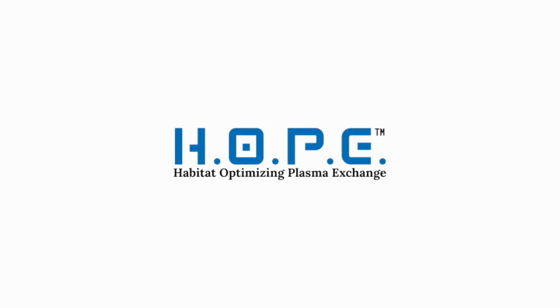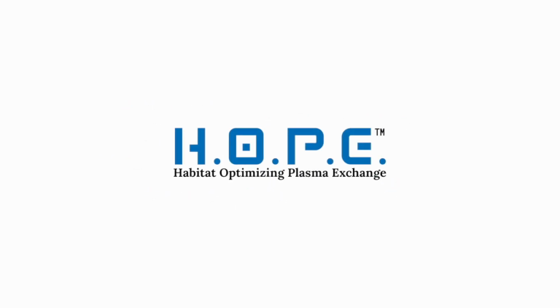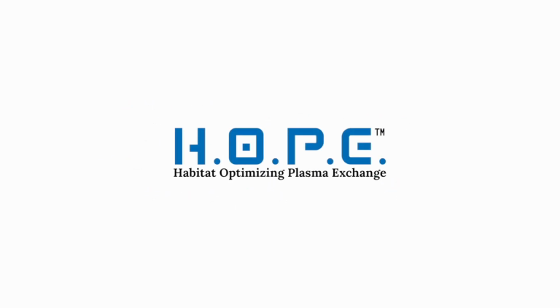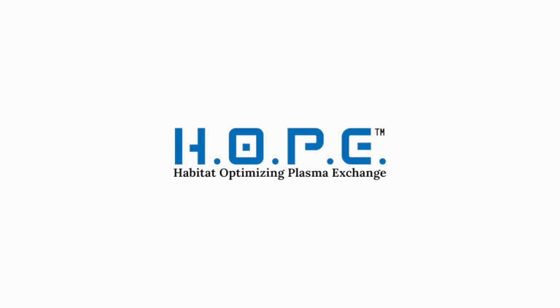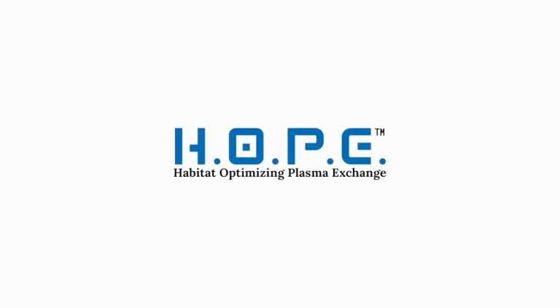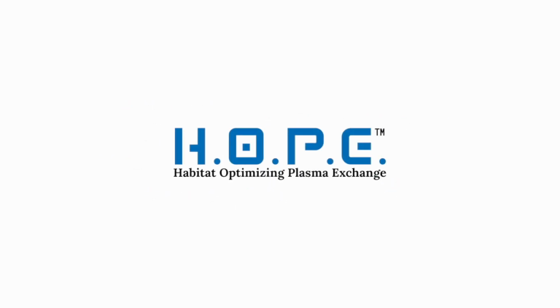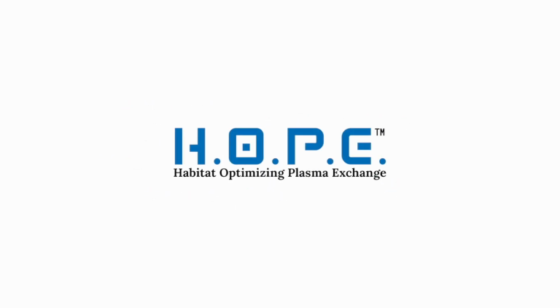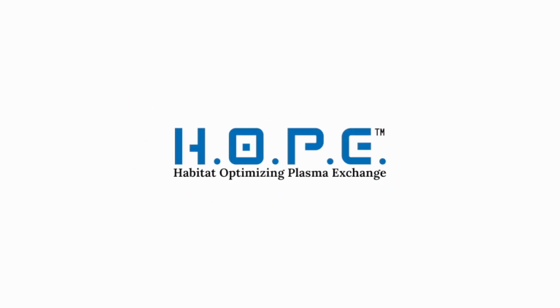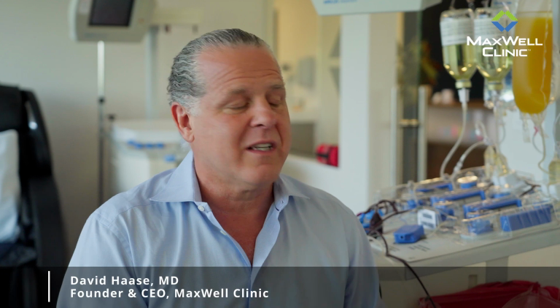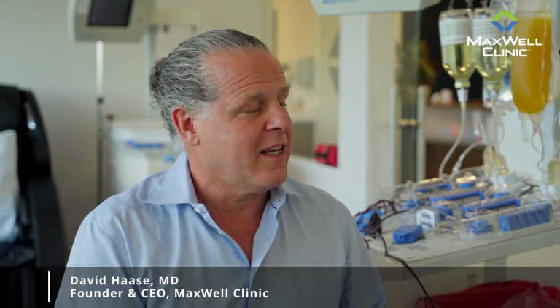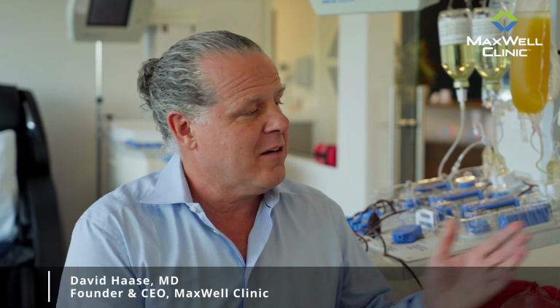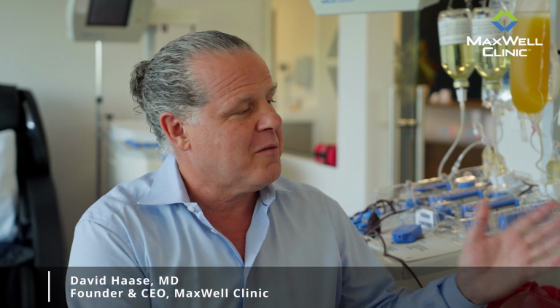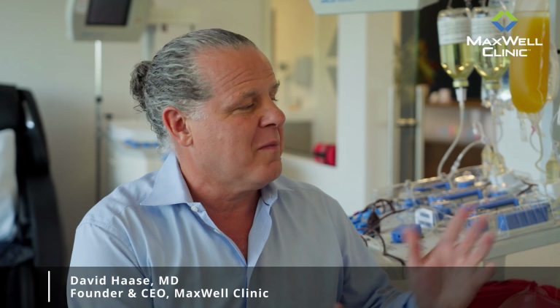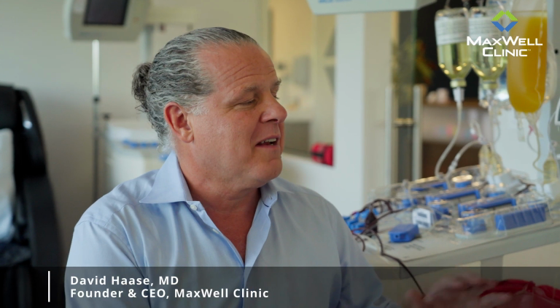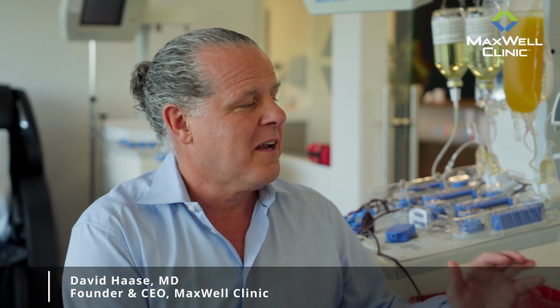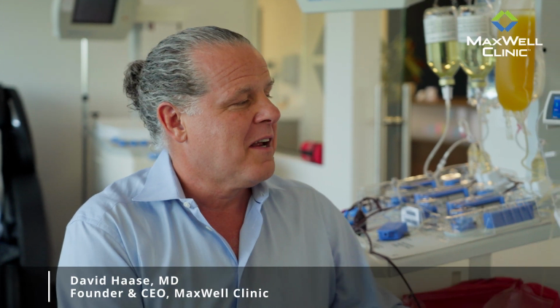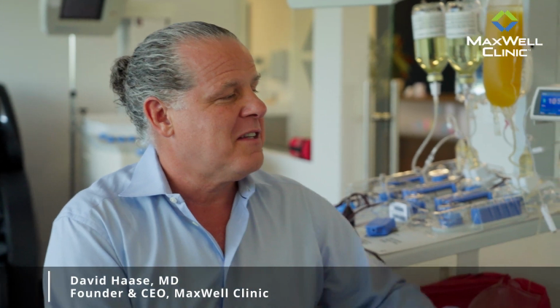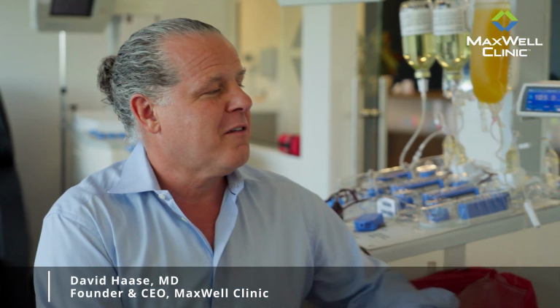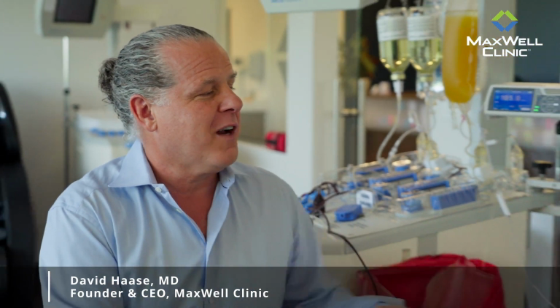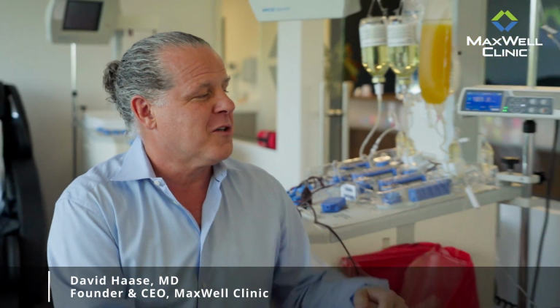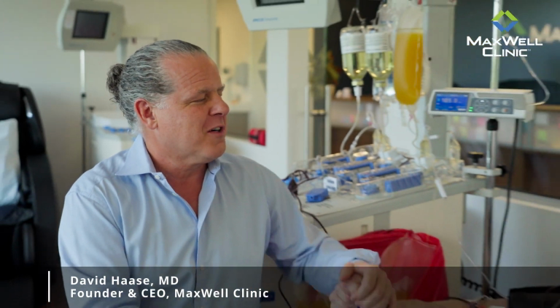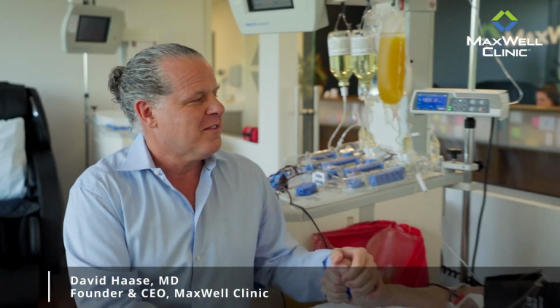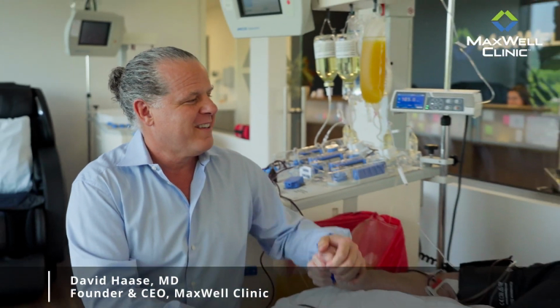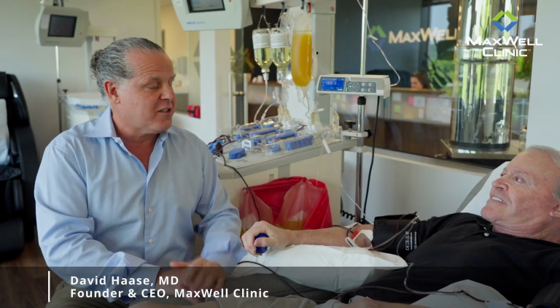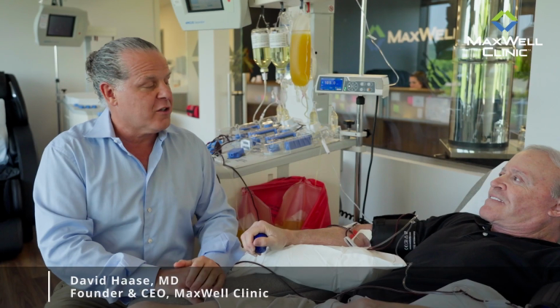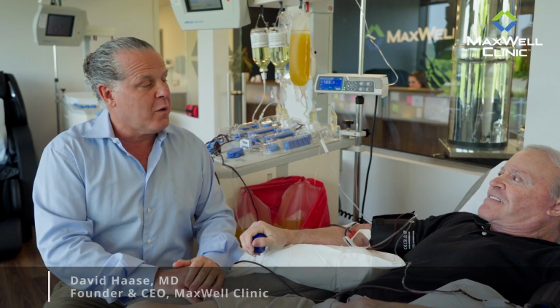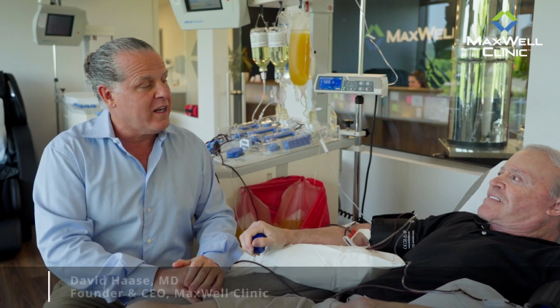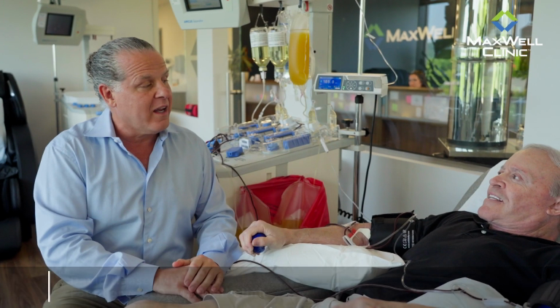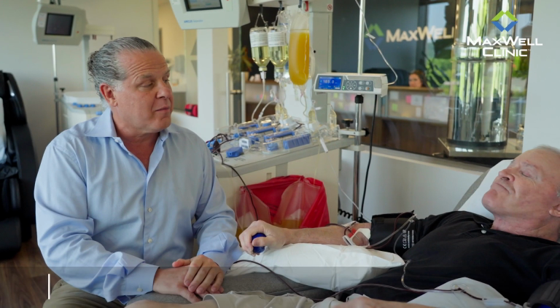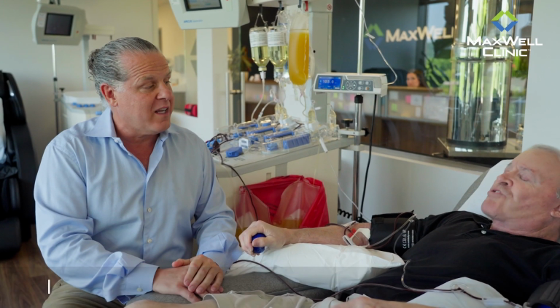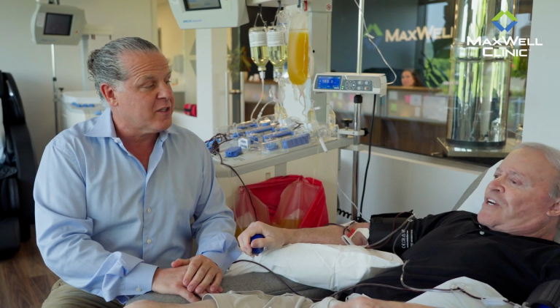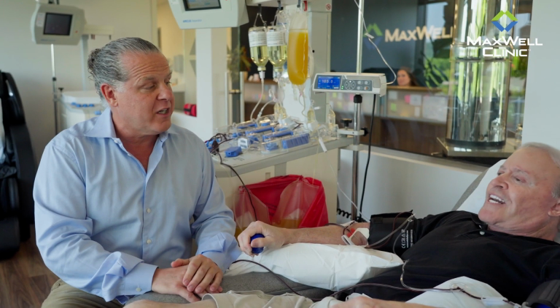I'm Dr. David Haasey and I'm sitting here with my dear friend George. This is your 29th Plasma Exchange.